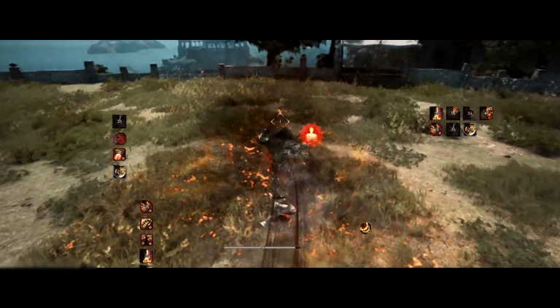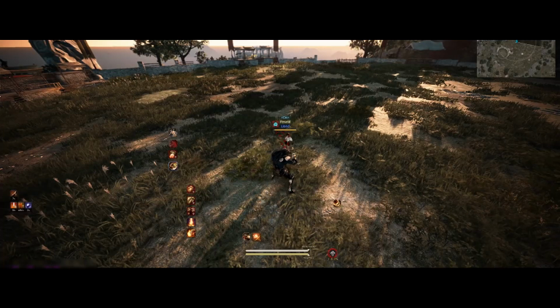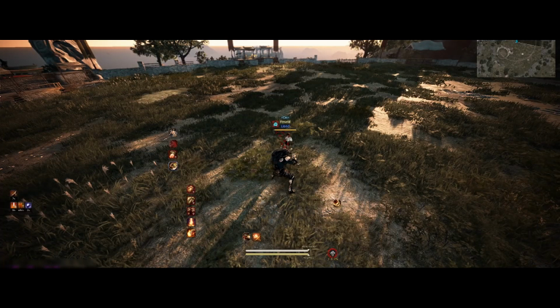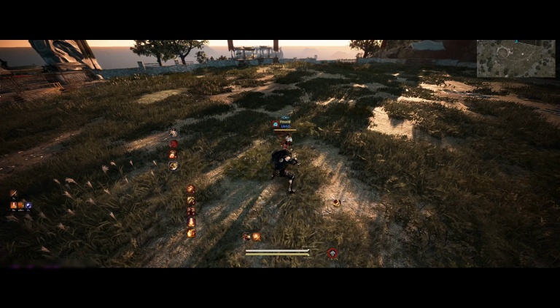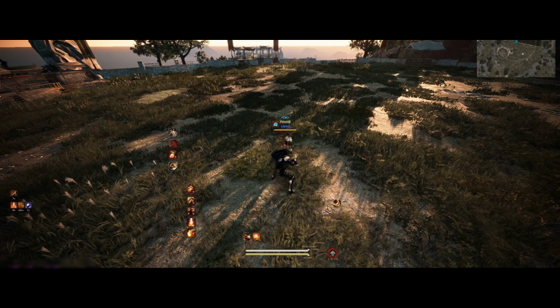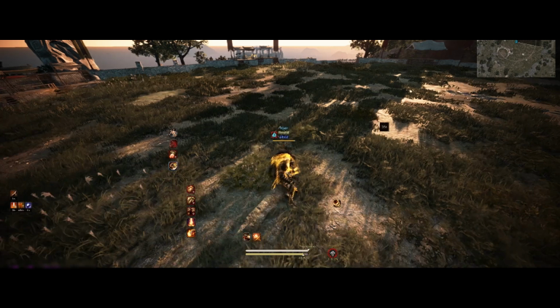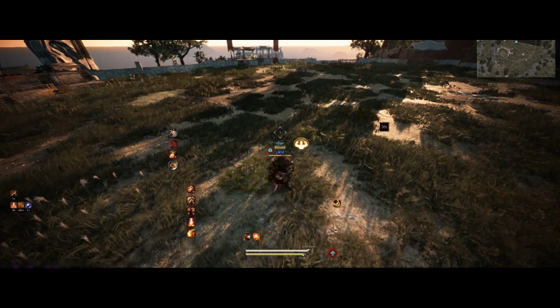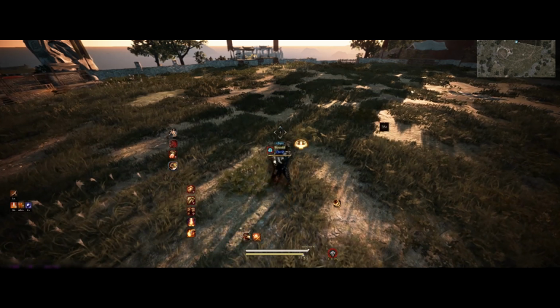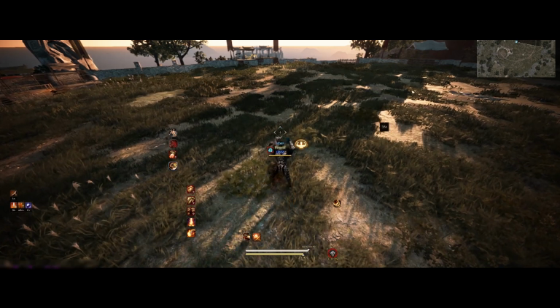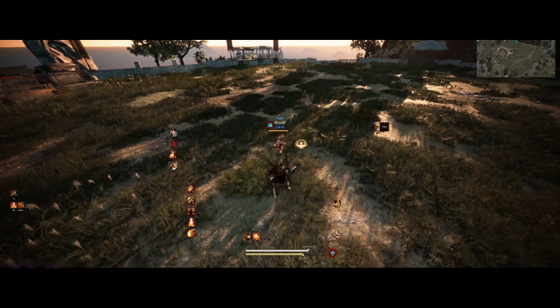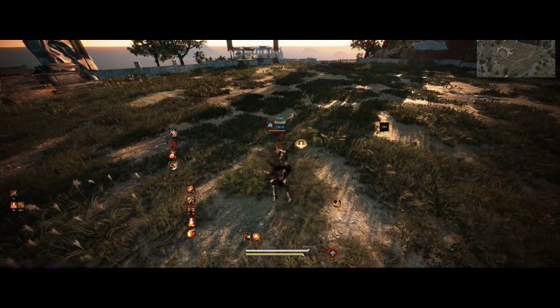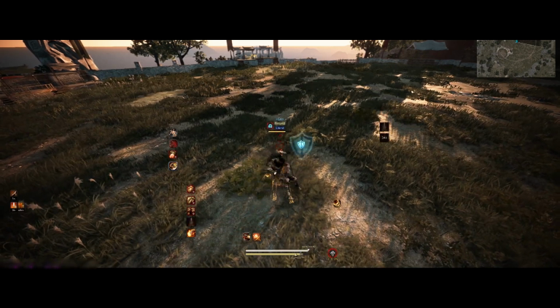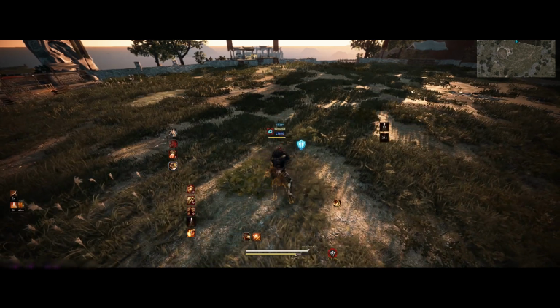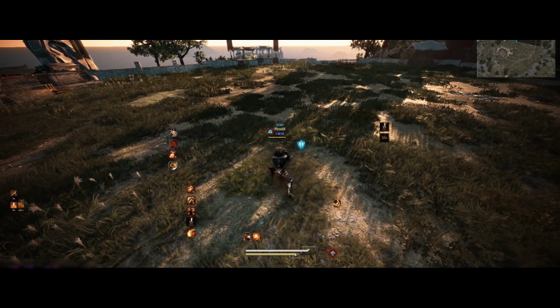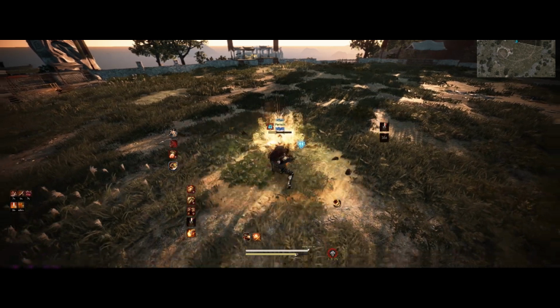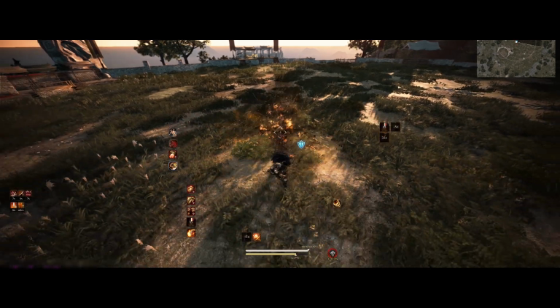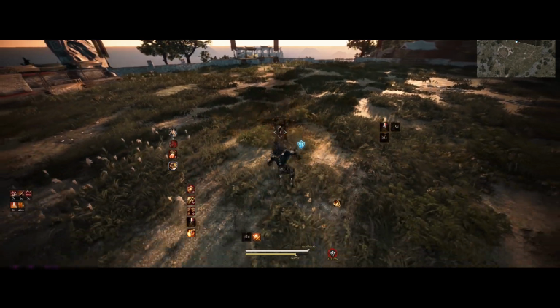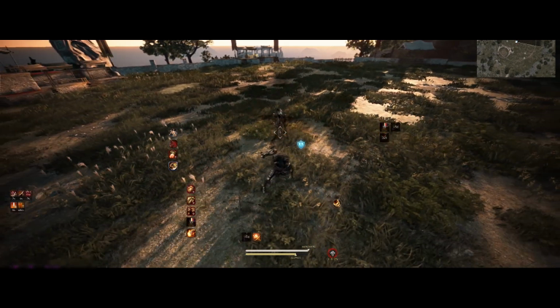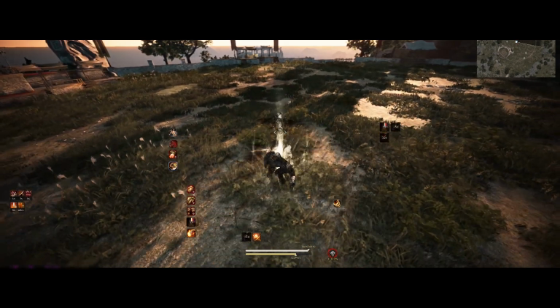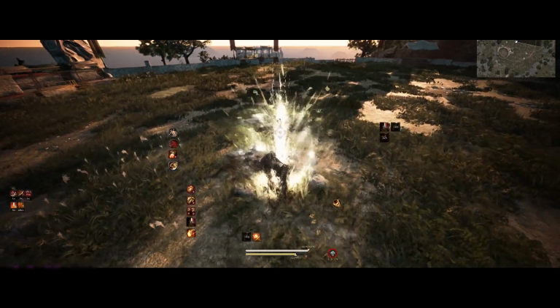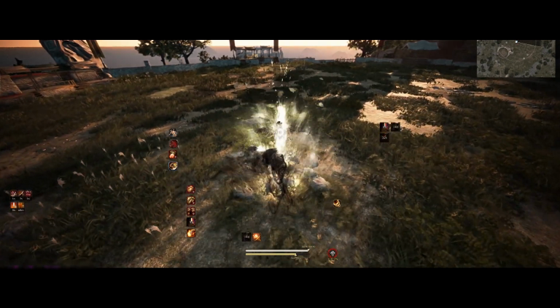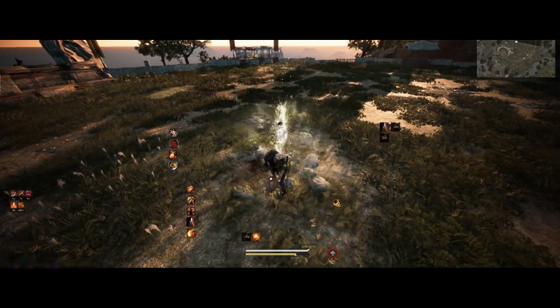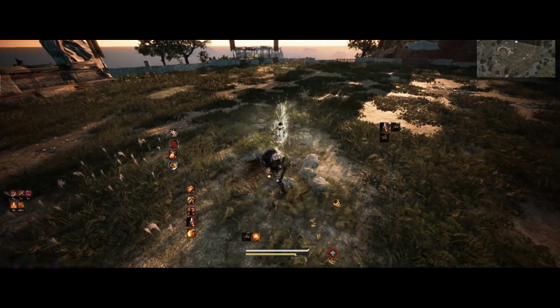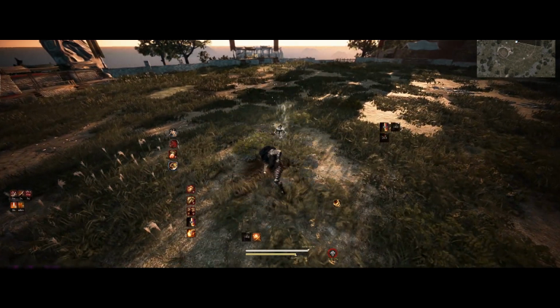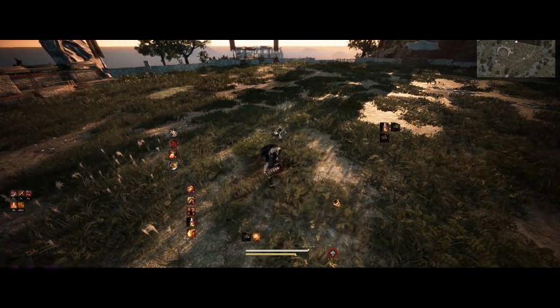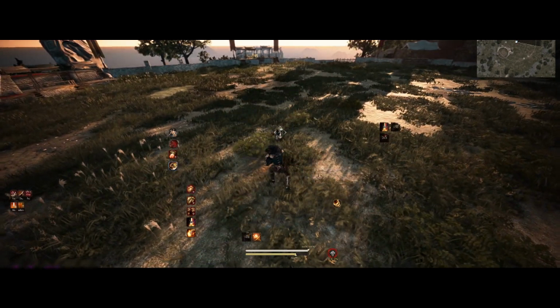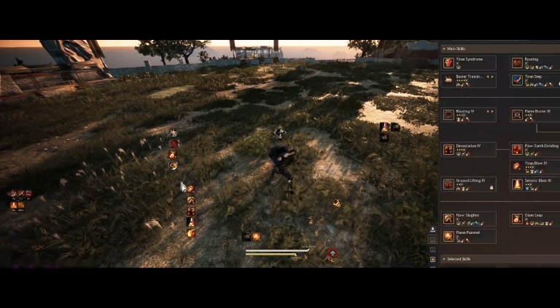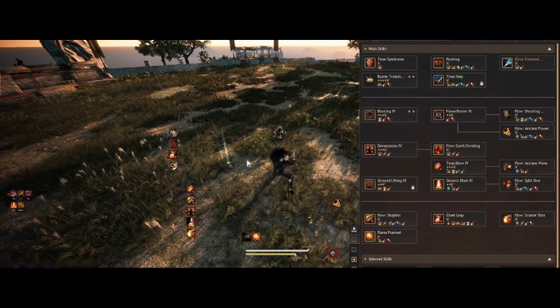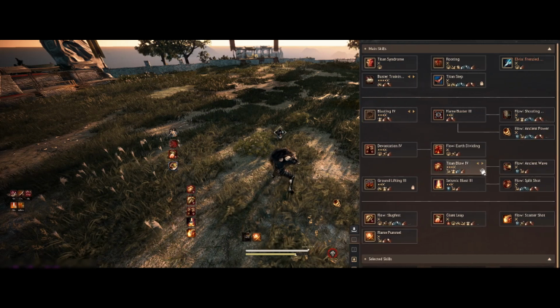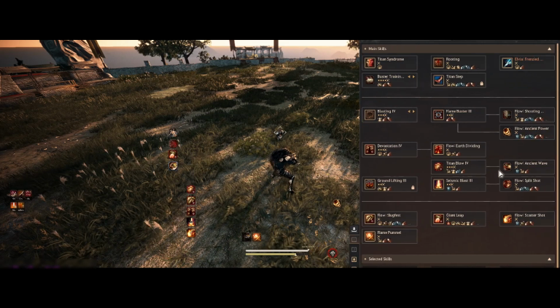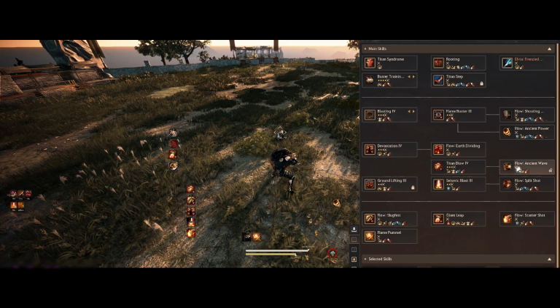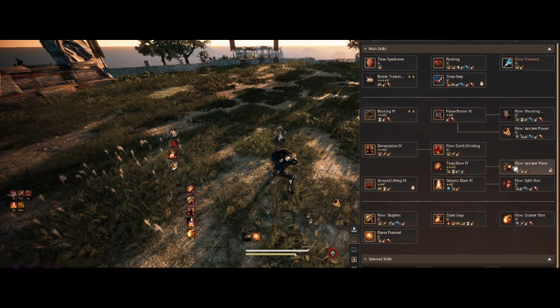Once your grab succeeds, you just need to remember that Ancient Wave is your best skill to re-CC your opponent, as it has a lot of damage and a knockdown.